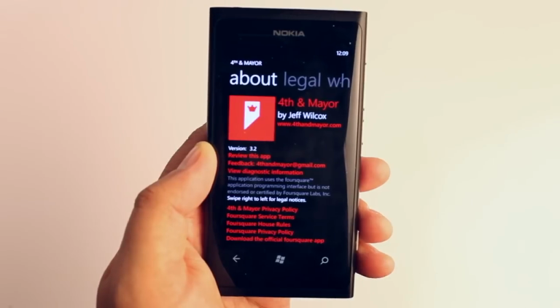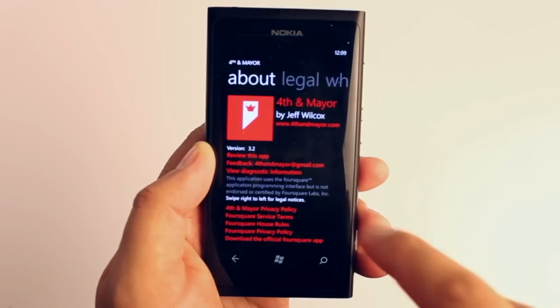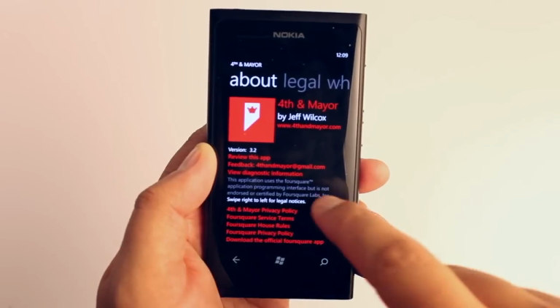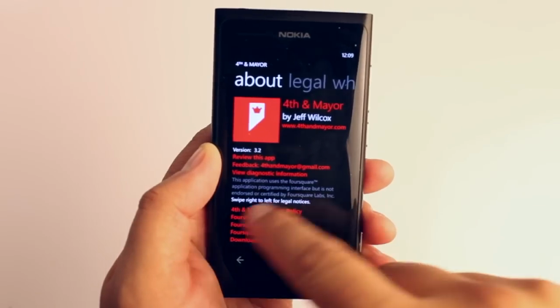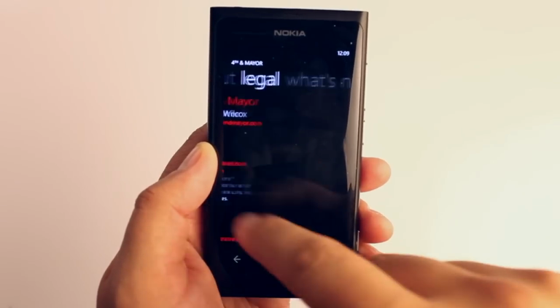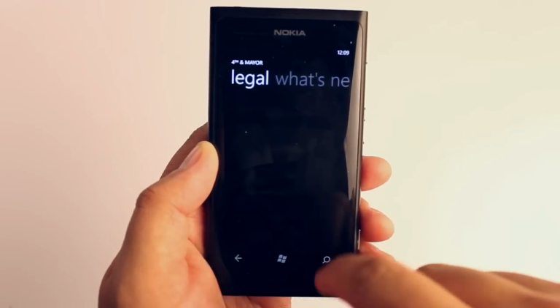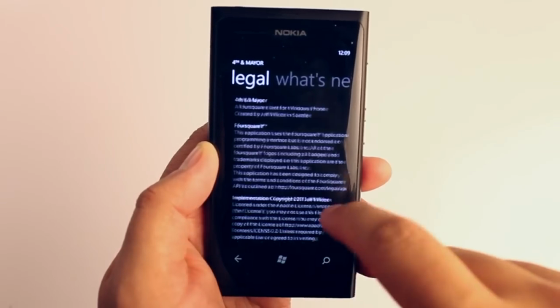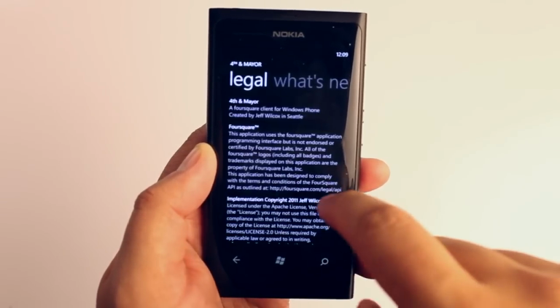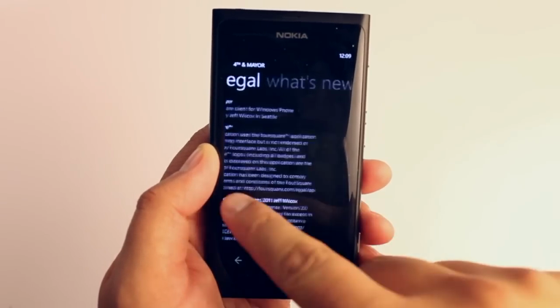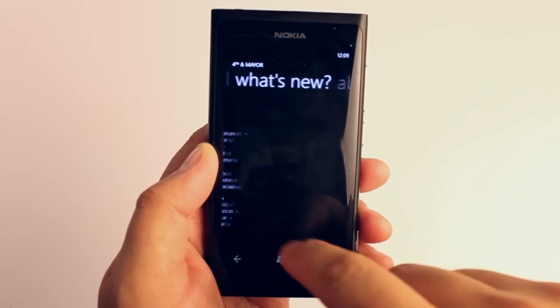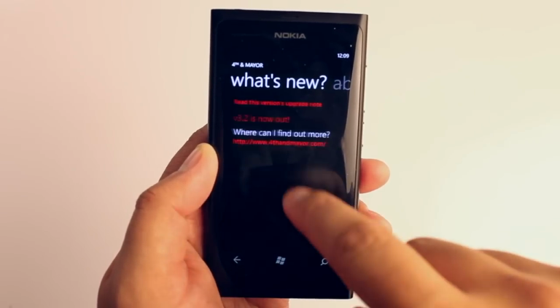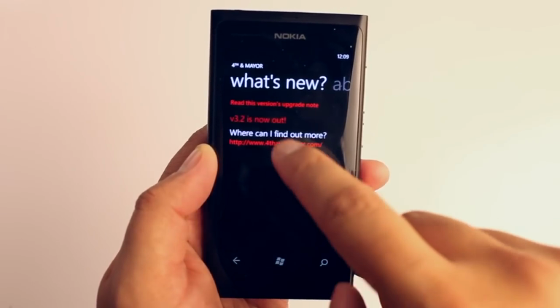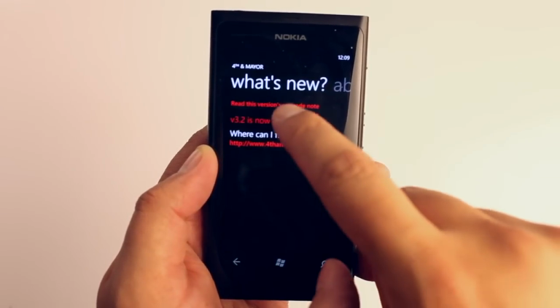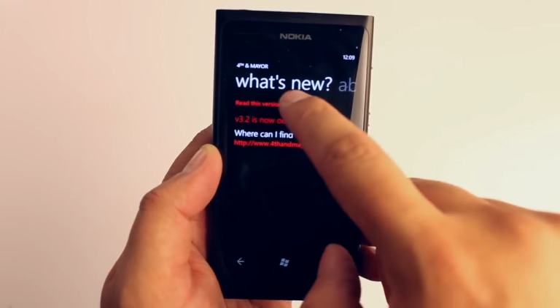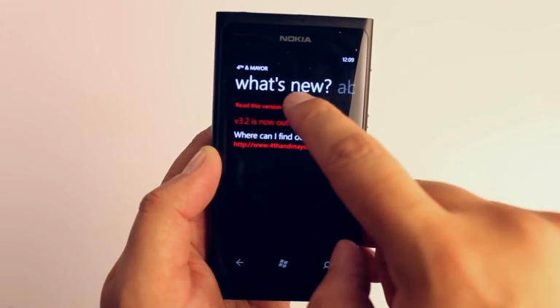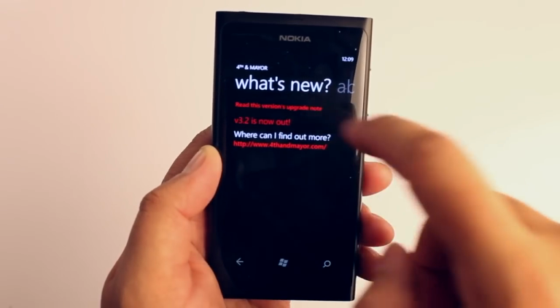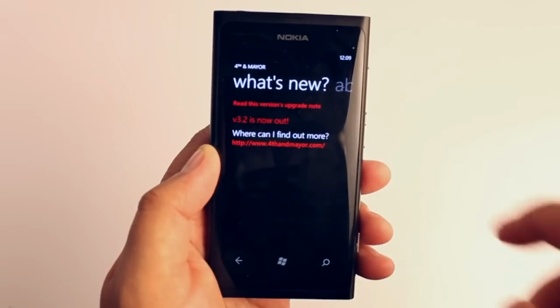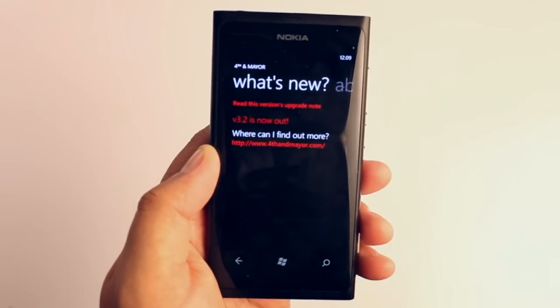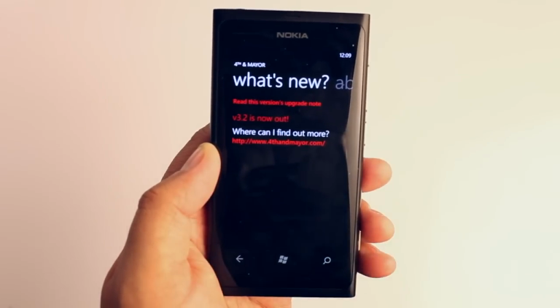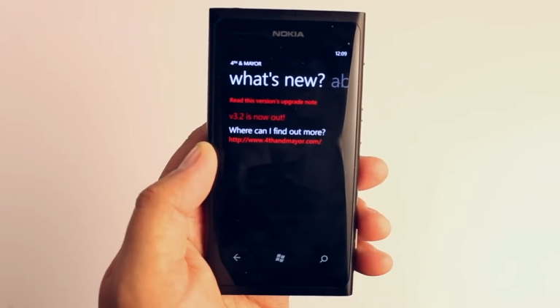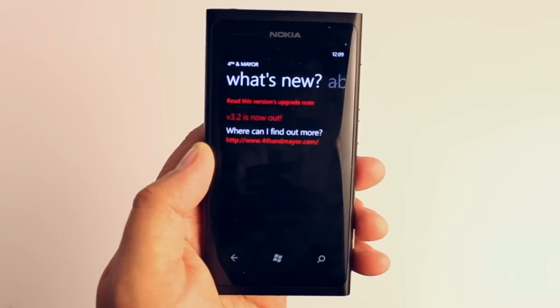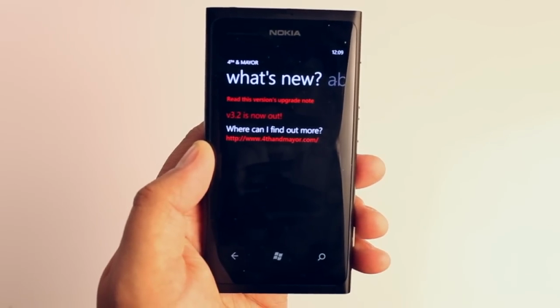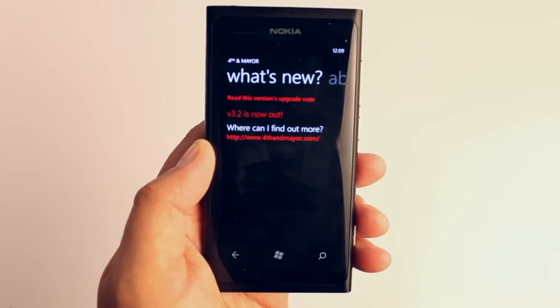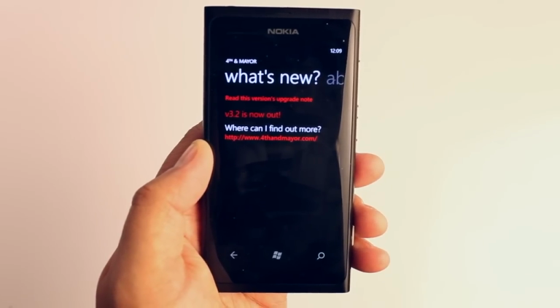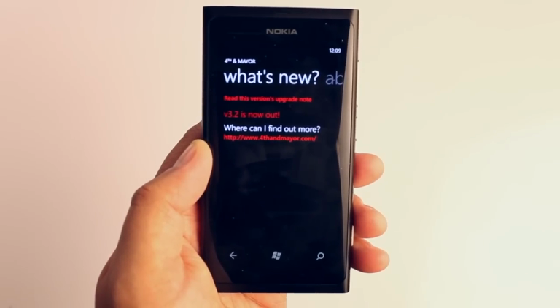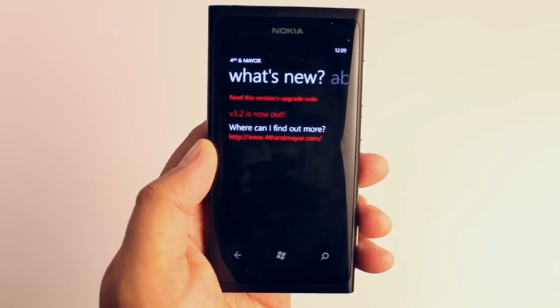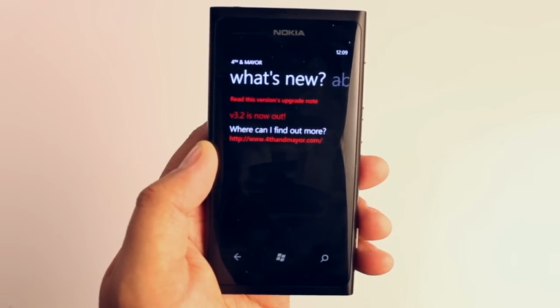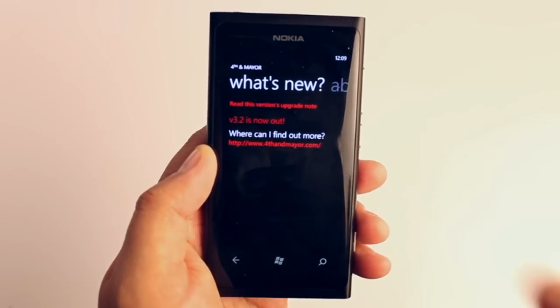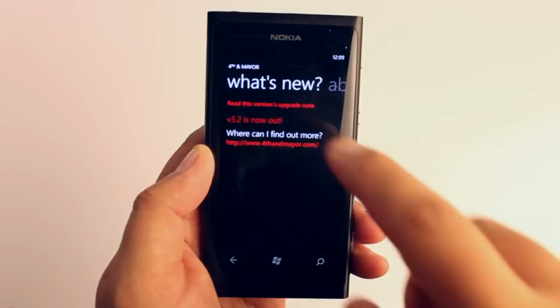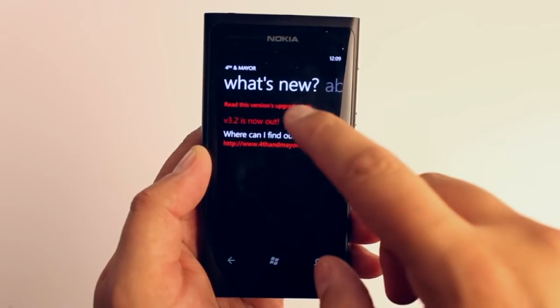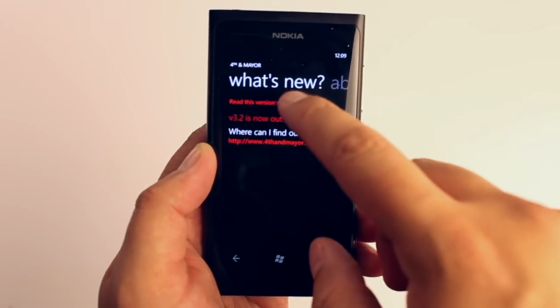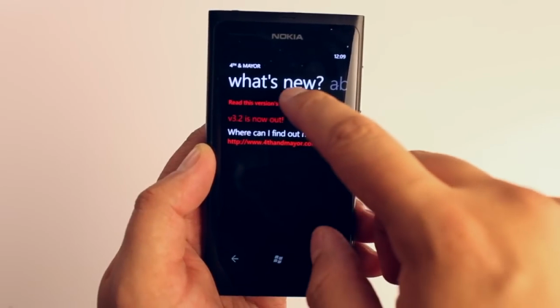Version 3.2 just came out and let me talk about the two new features on this update.